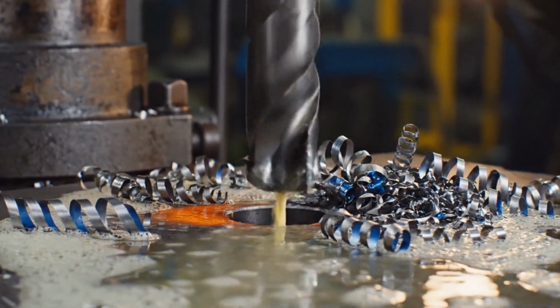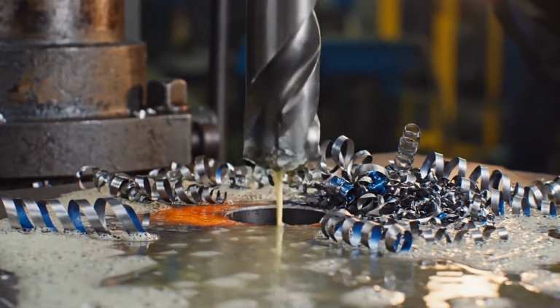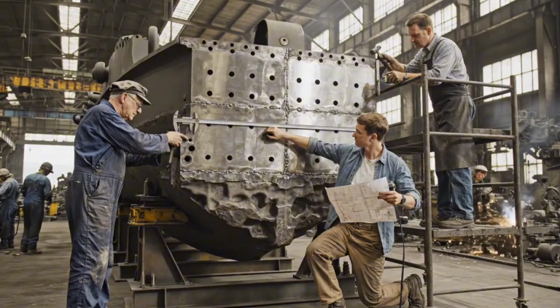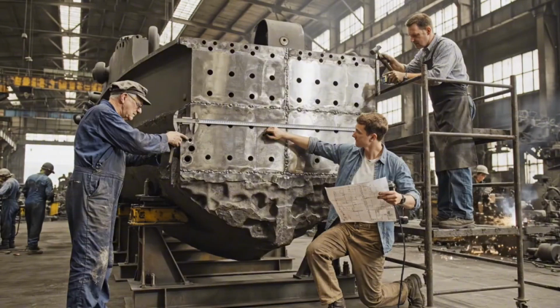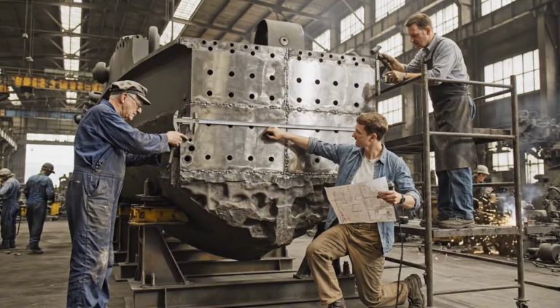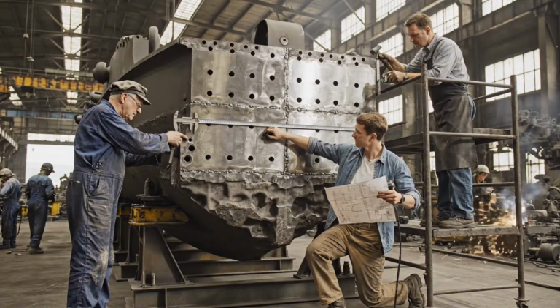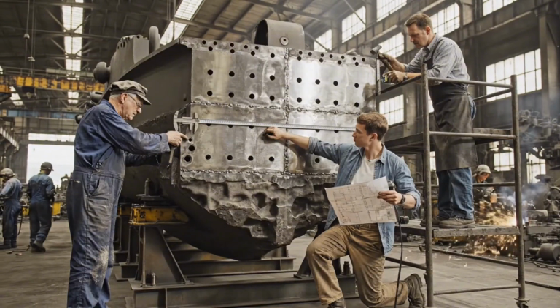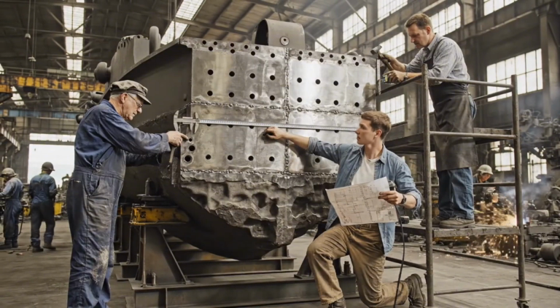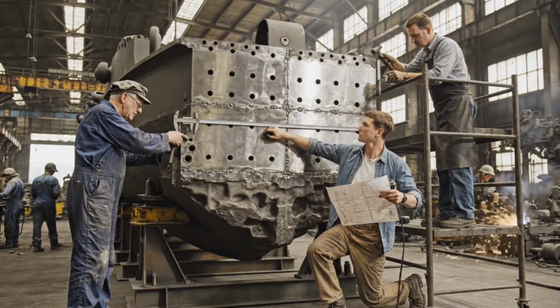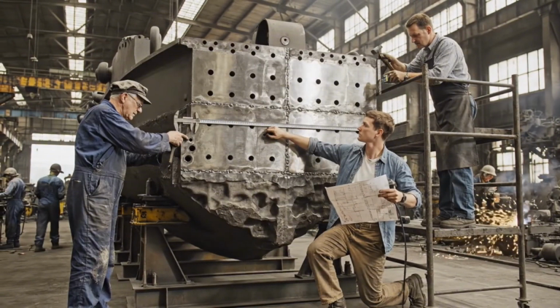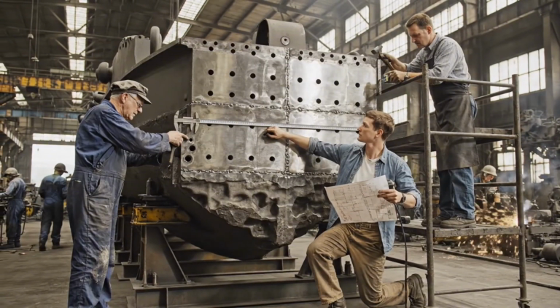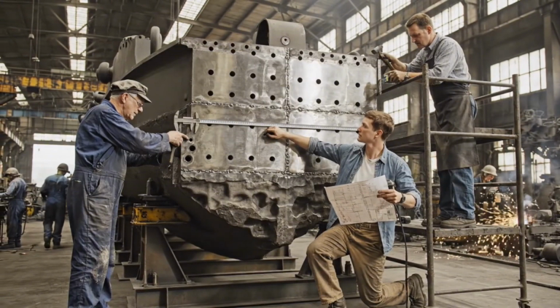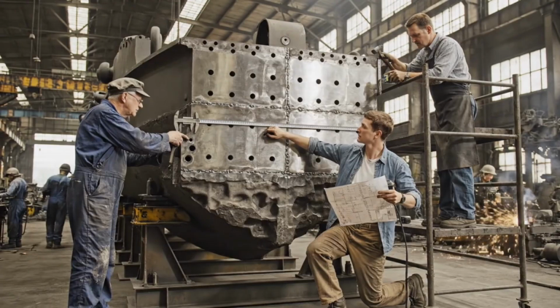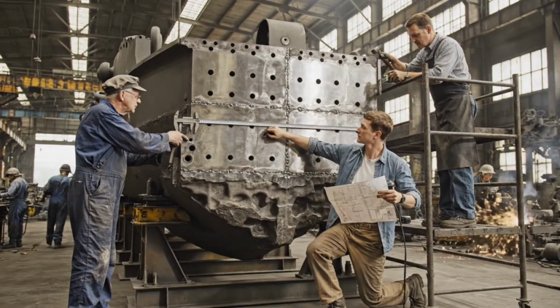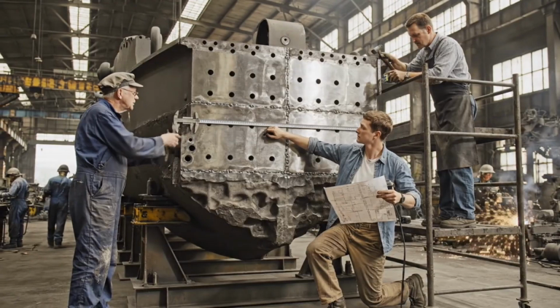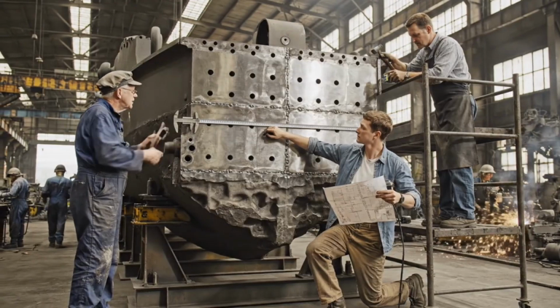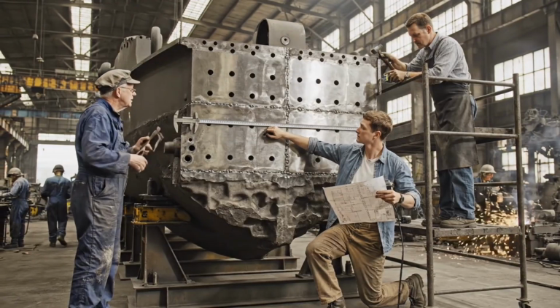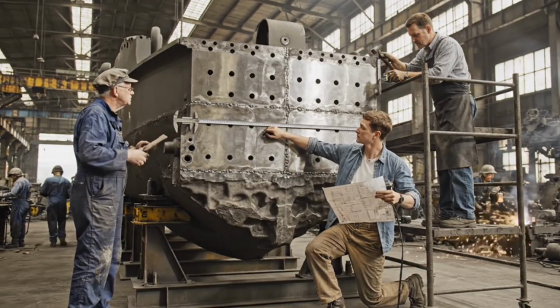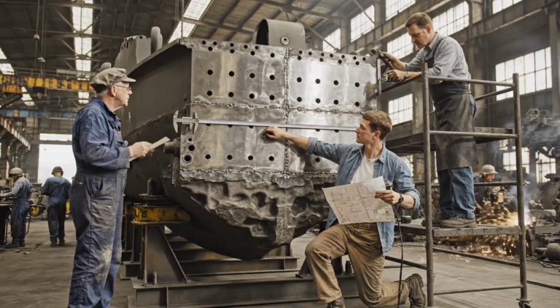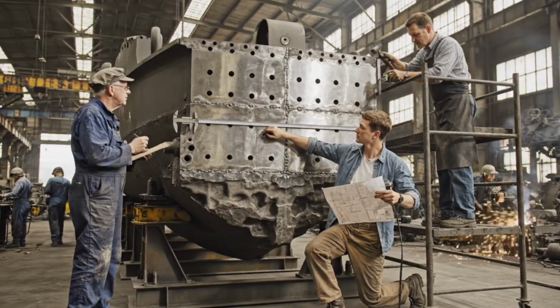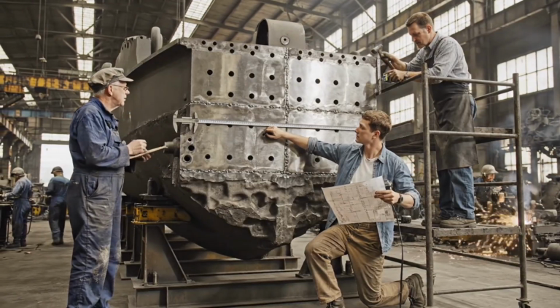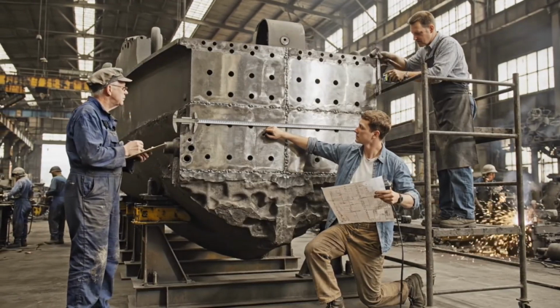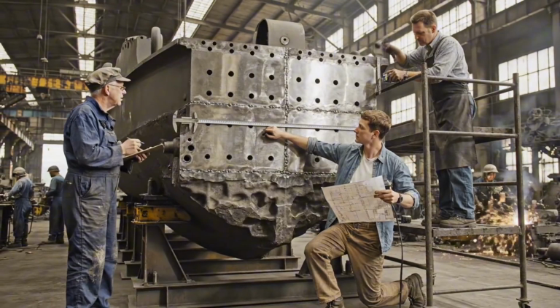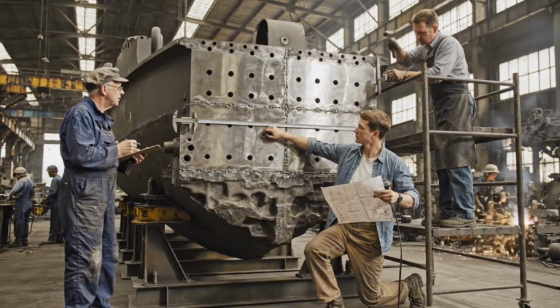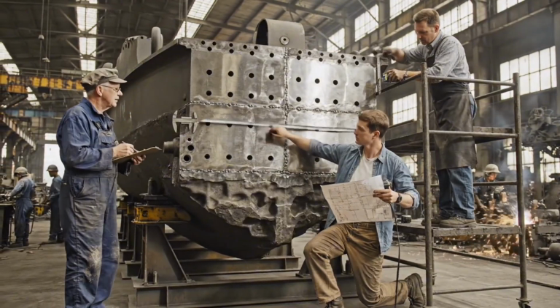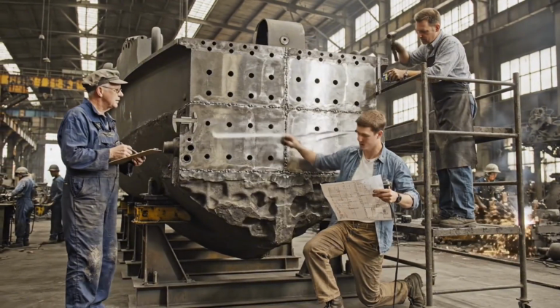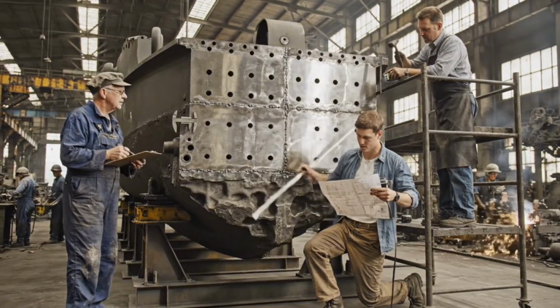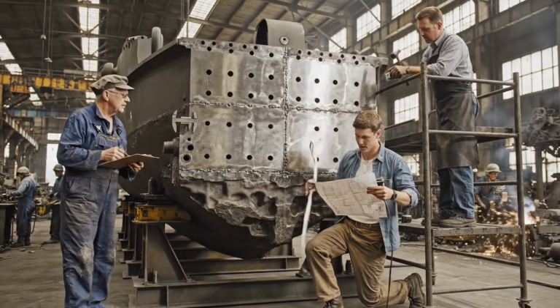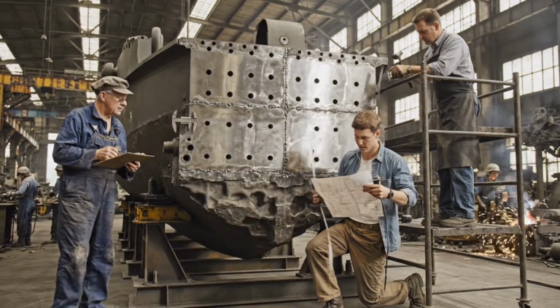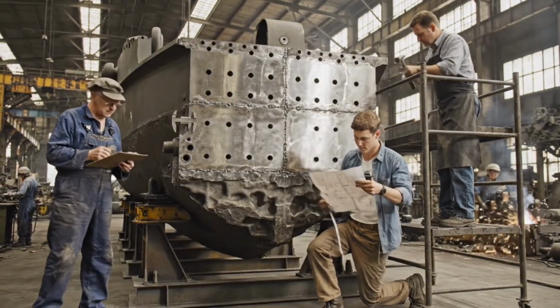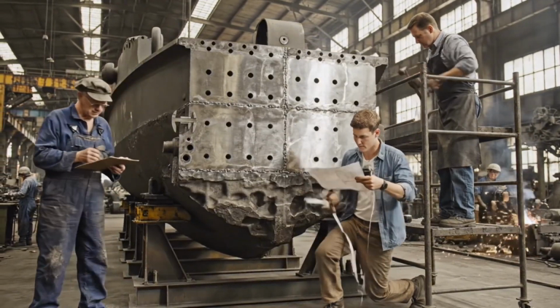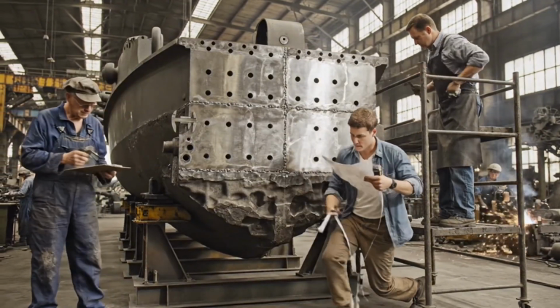What's the reading on that bore? Eight inches exactly, as specified on the print here. All right, note that down.